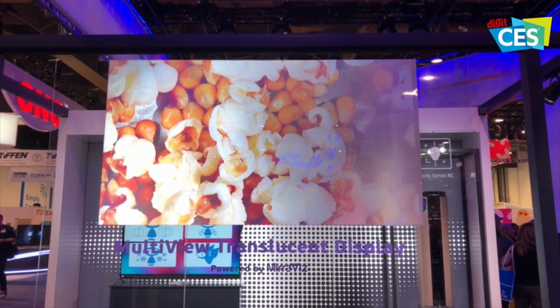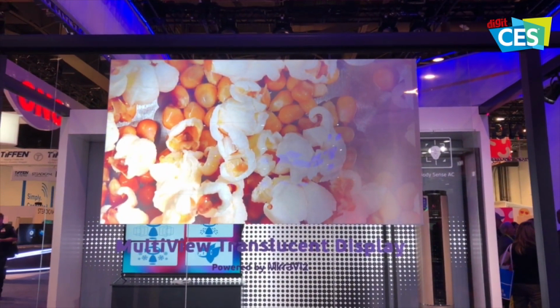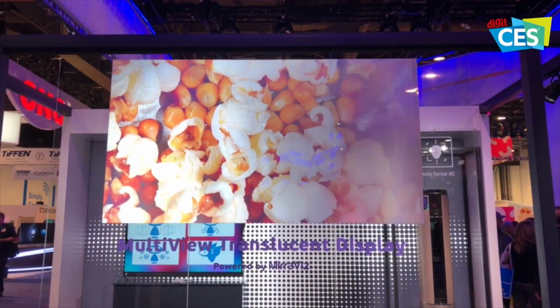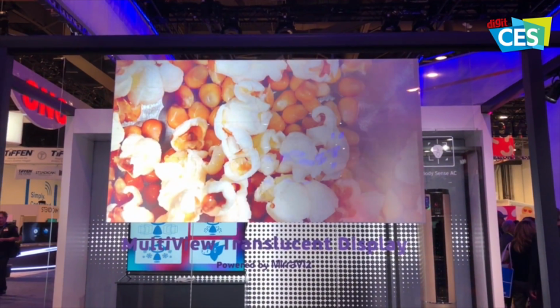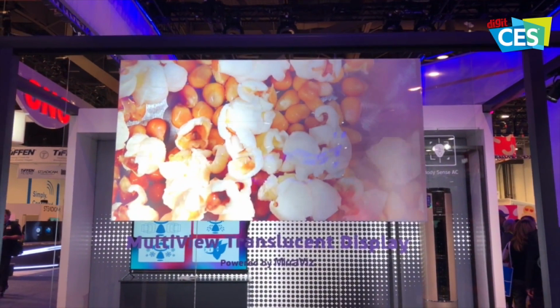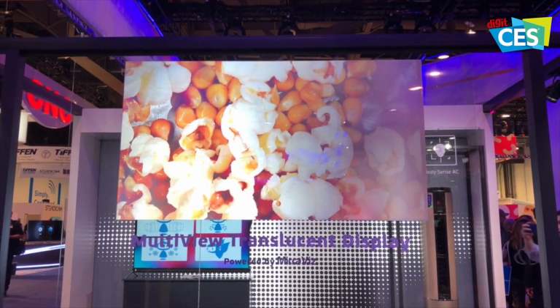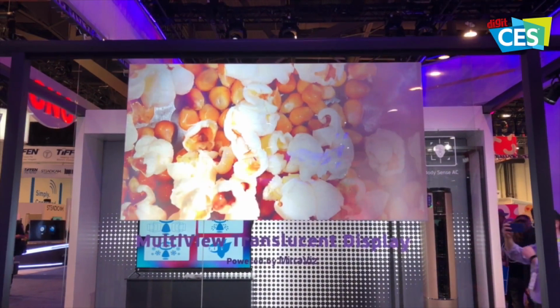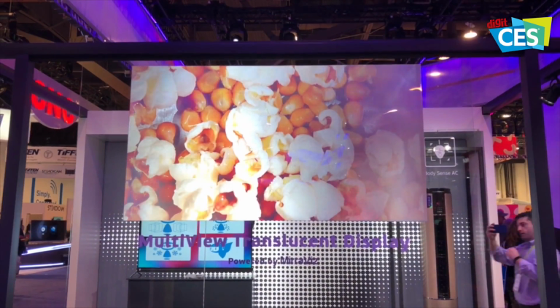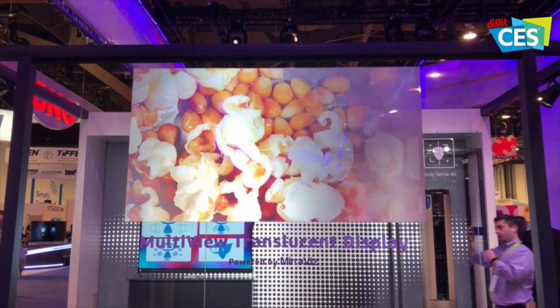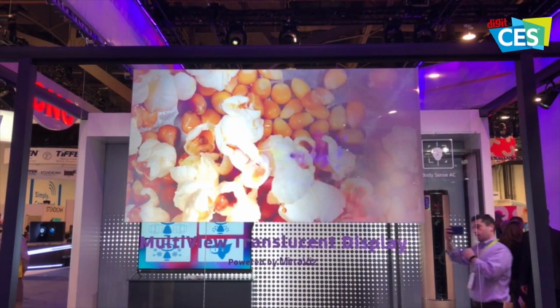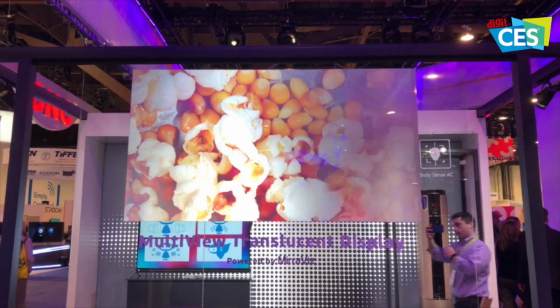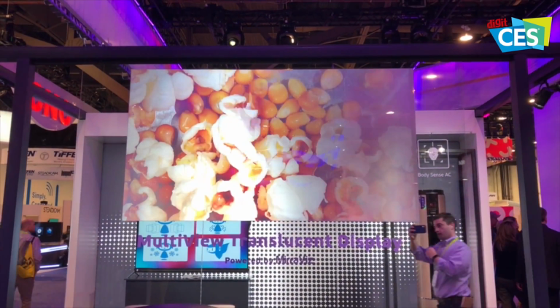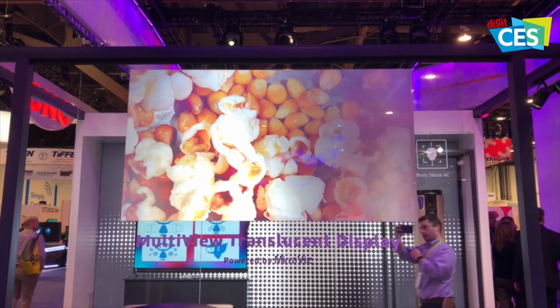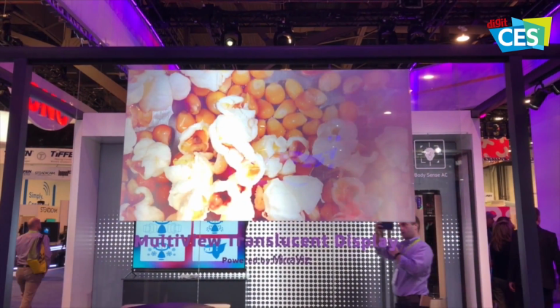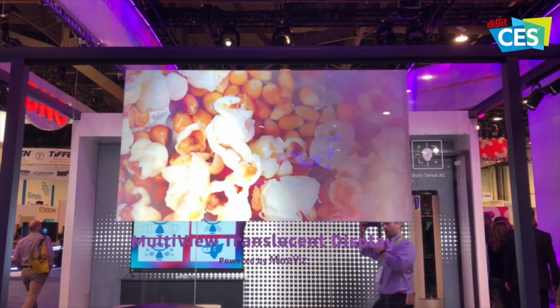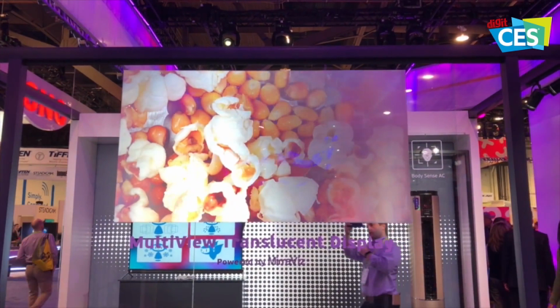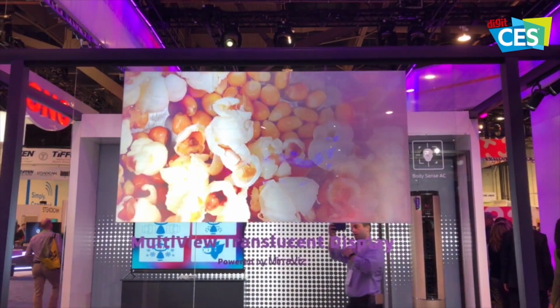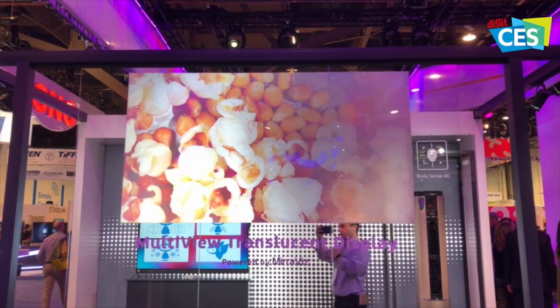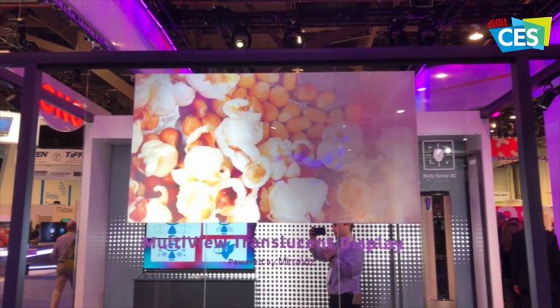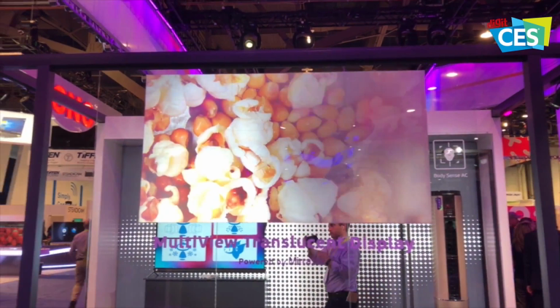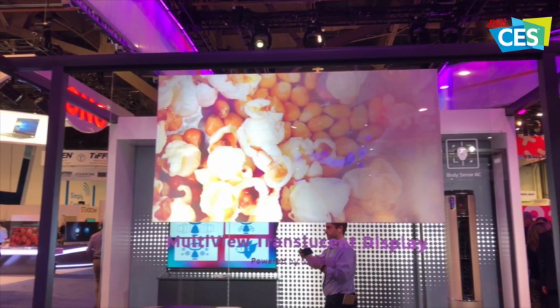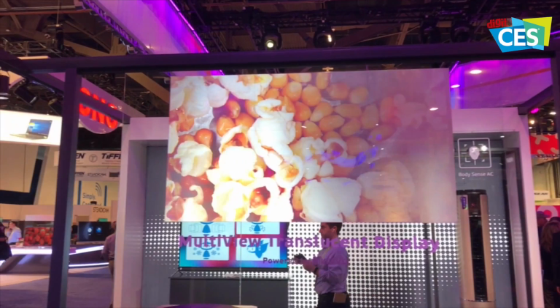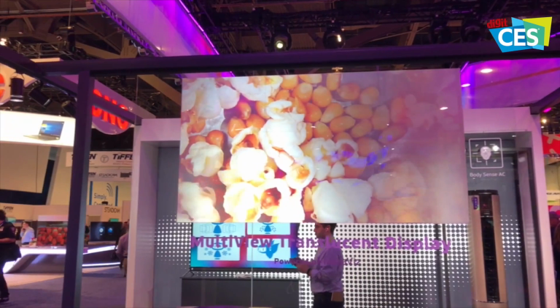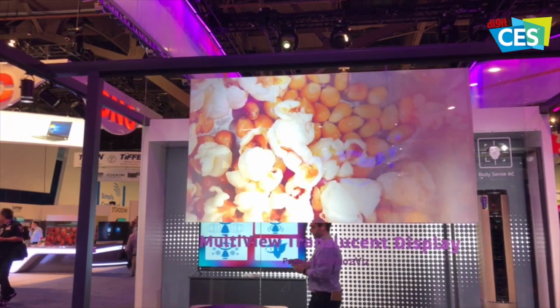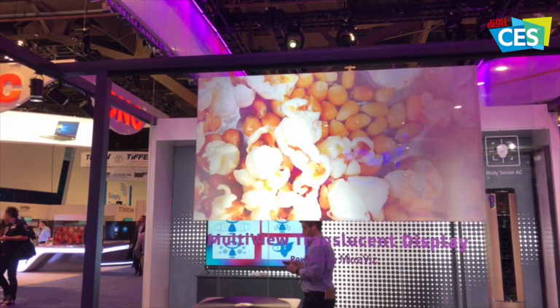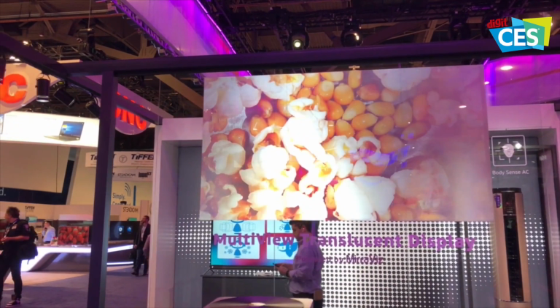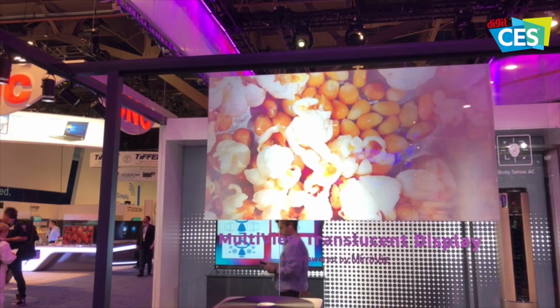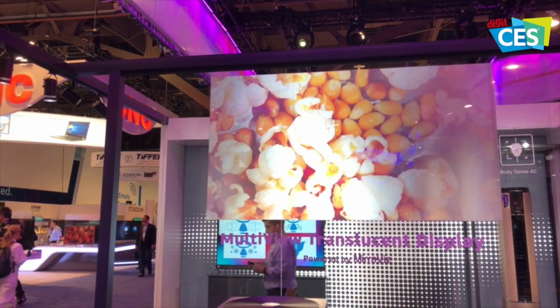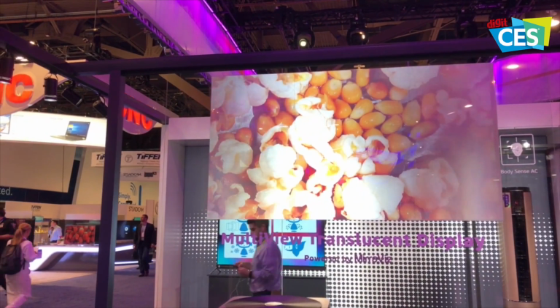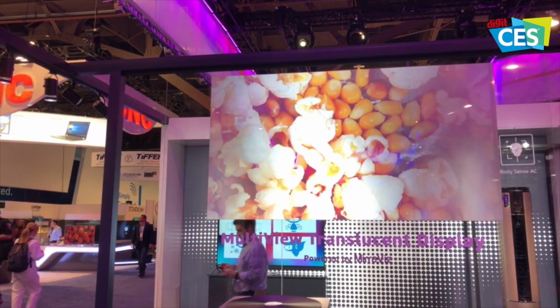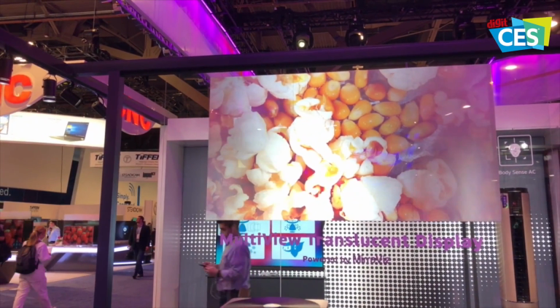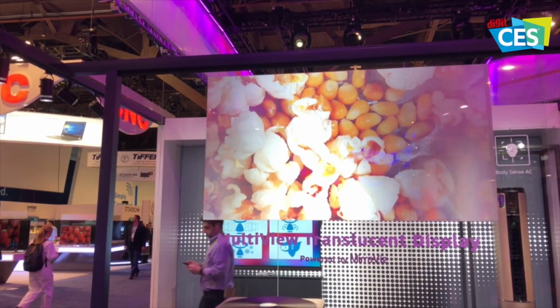So there you have it guys — that was a quick look at the Miraviz screen from the booths here at CES 2018. For more from the world of technology, stay tuned to digit.in.